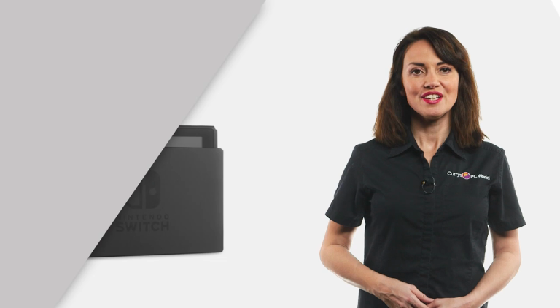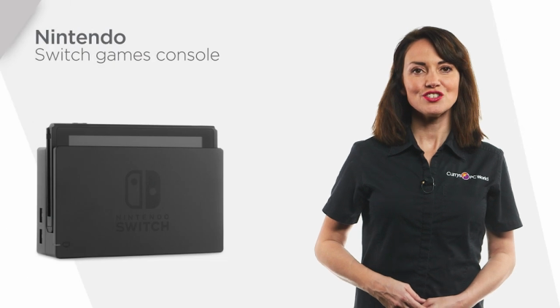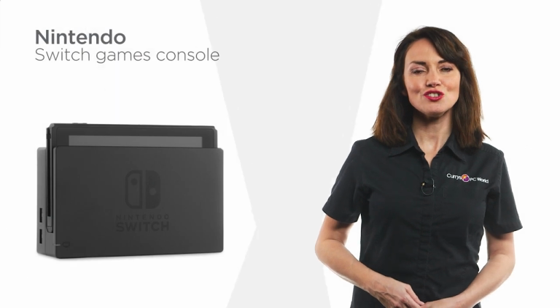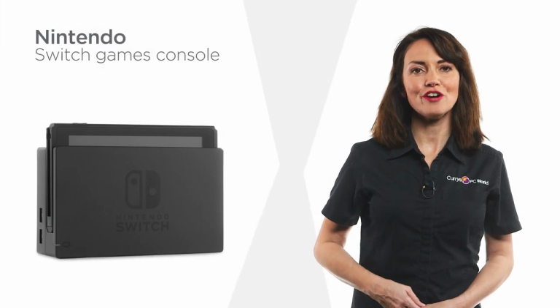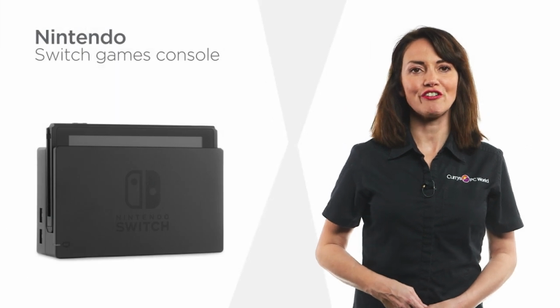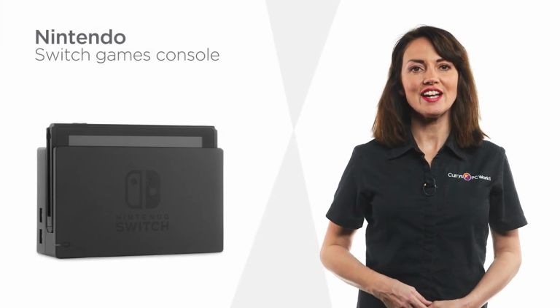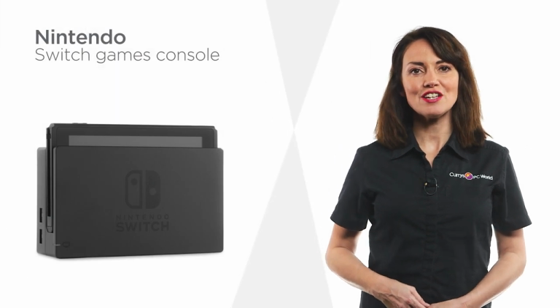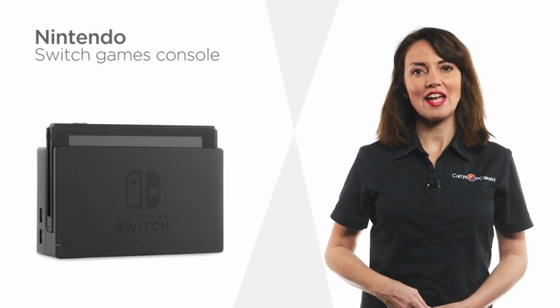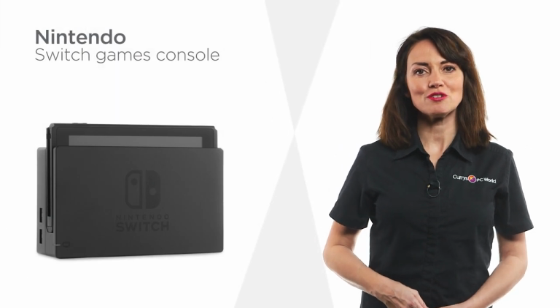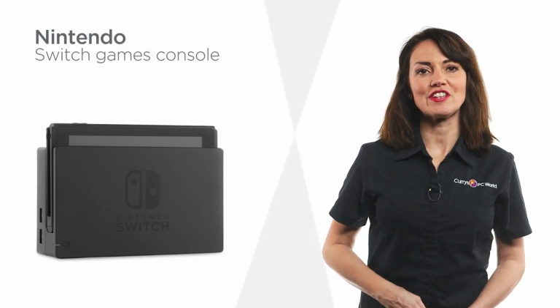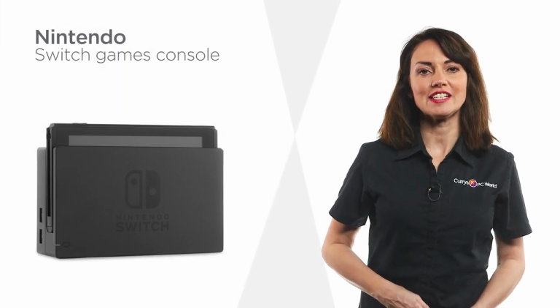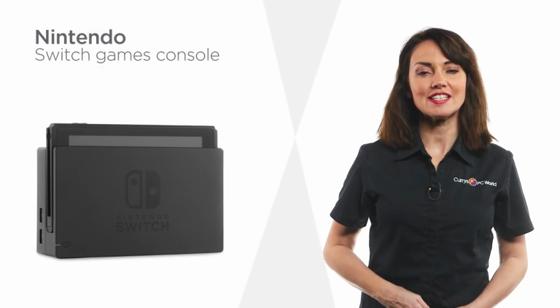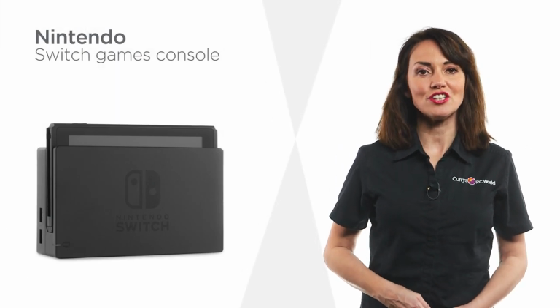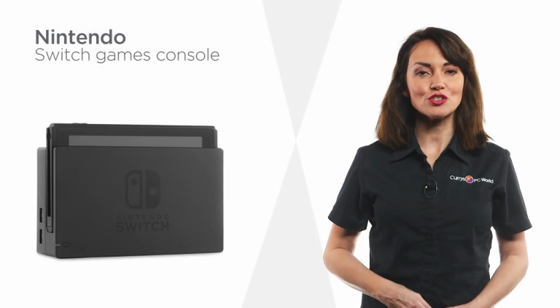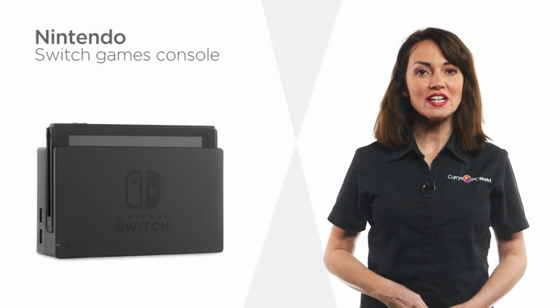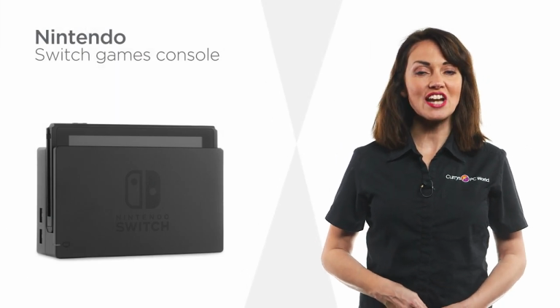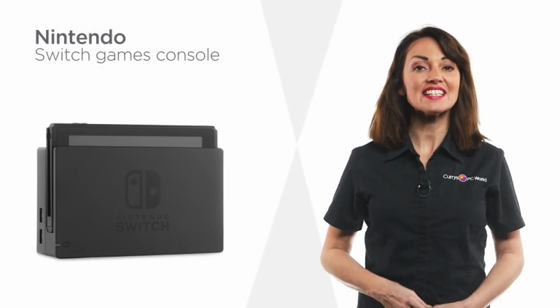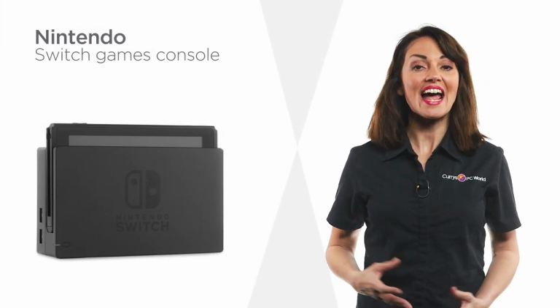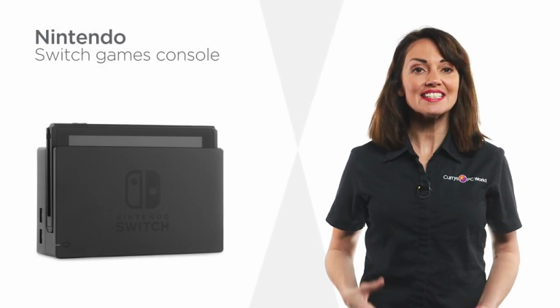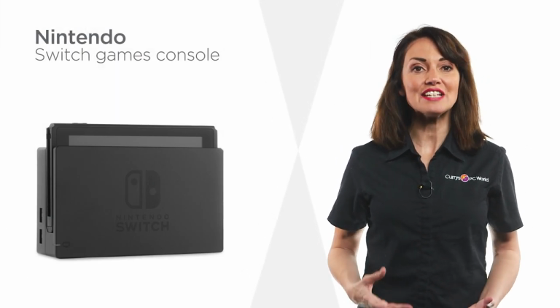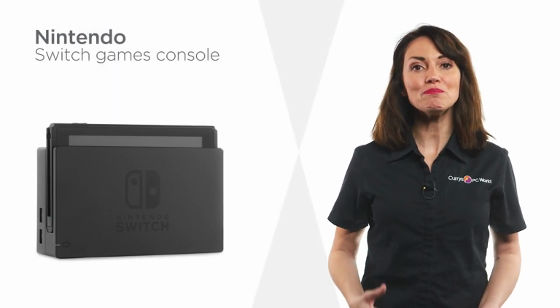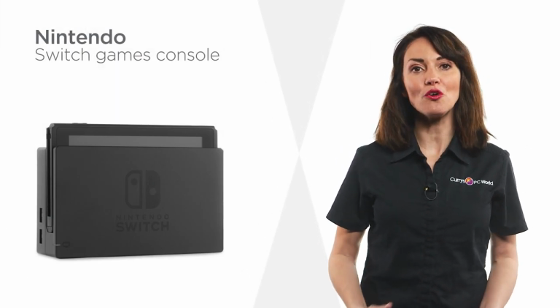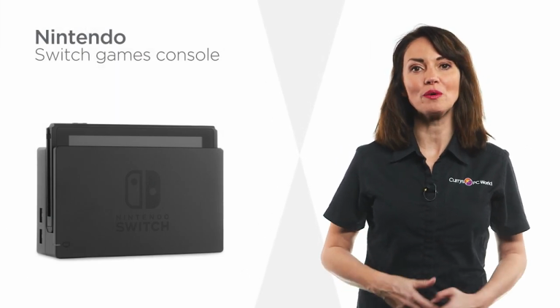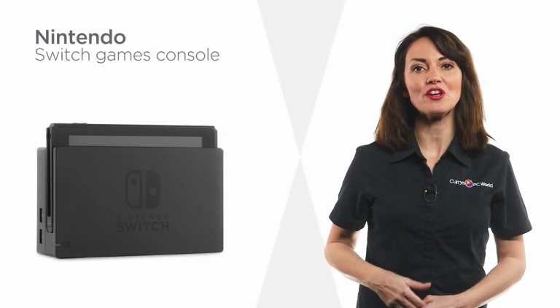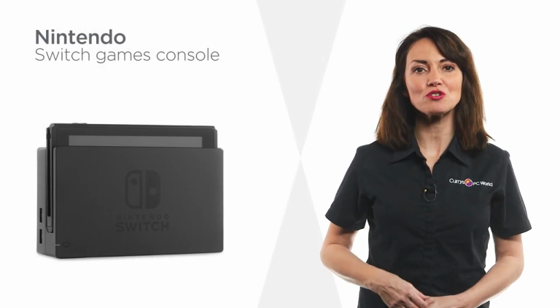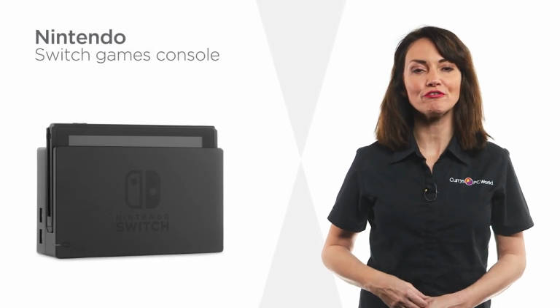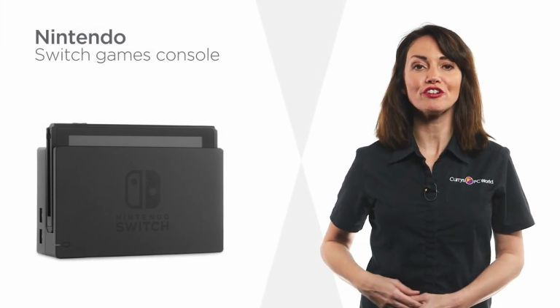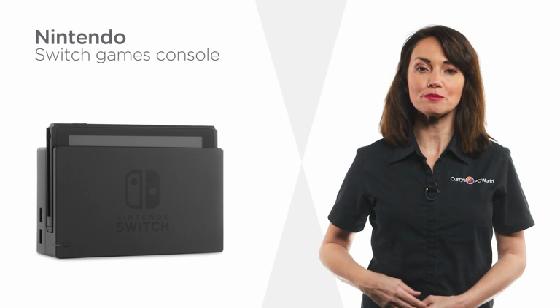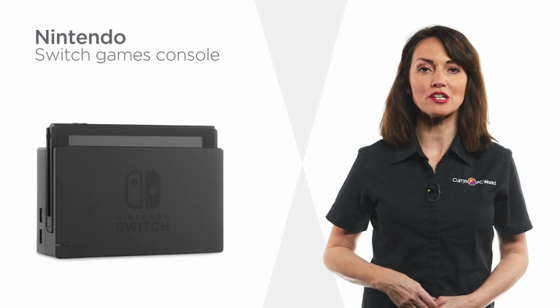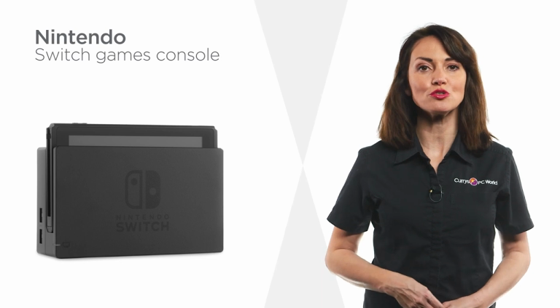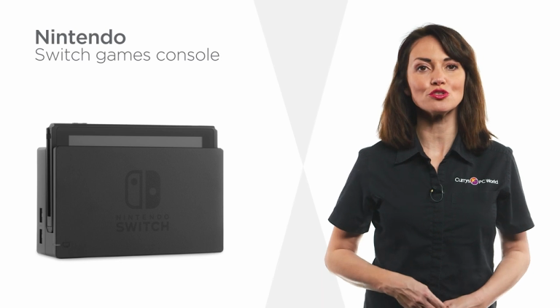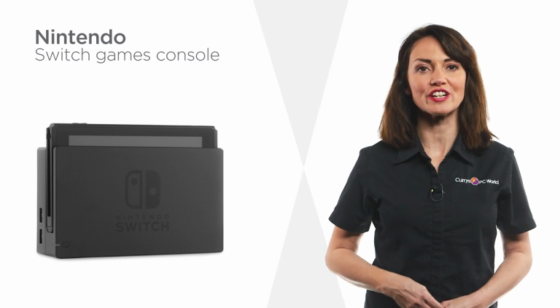Store a variety of games on this Nintendo Switch and add even more with the option for expandable storage.